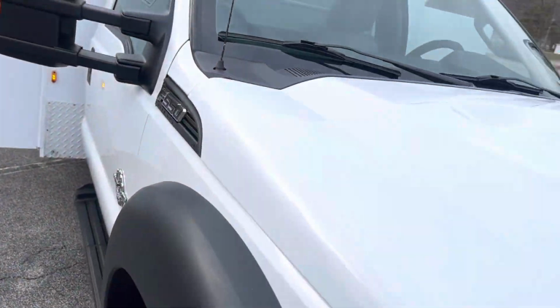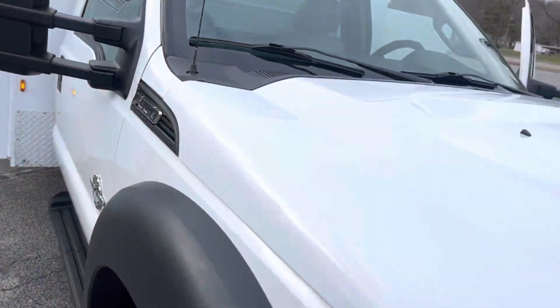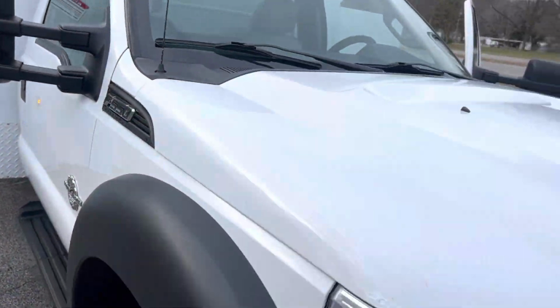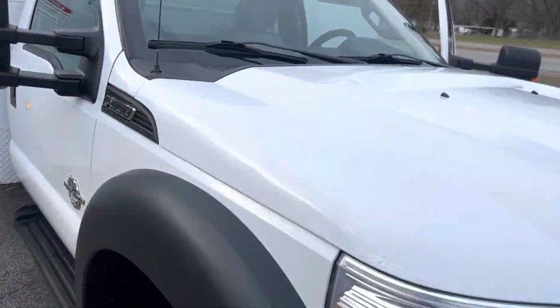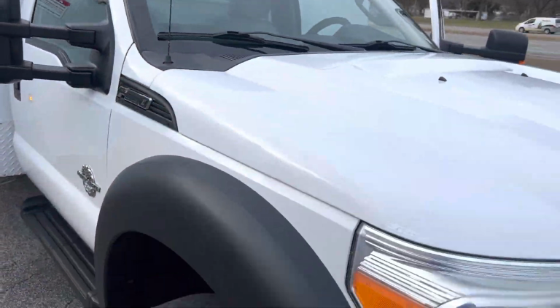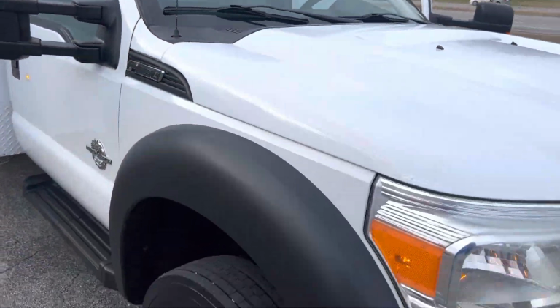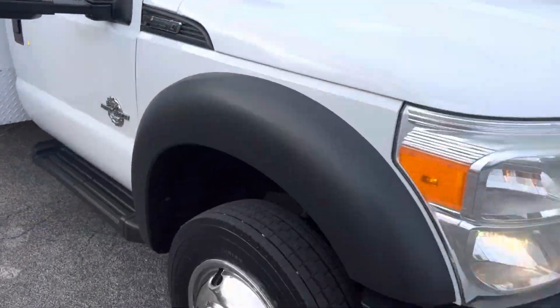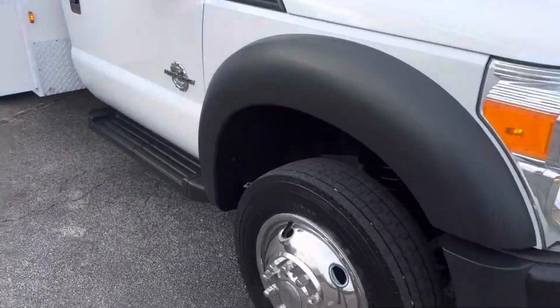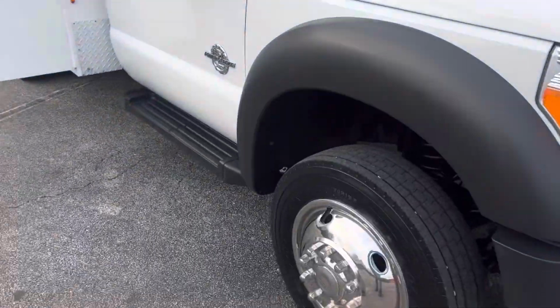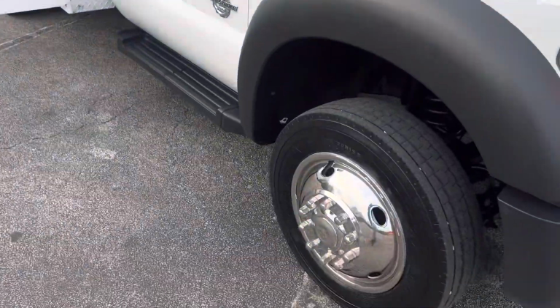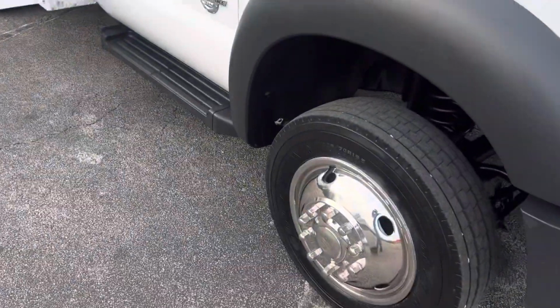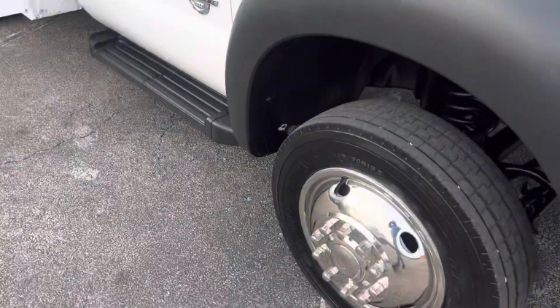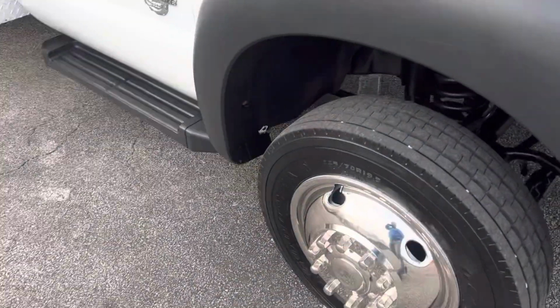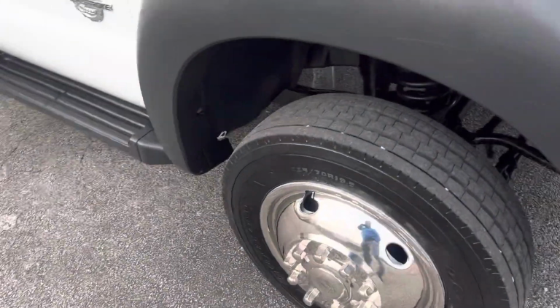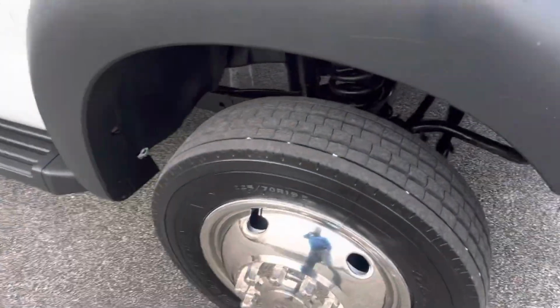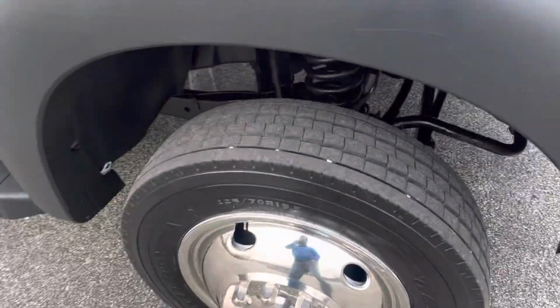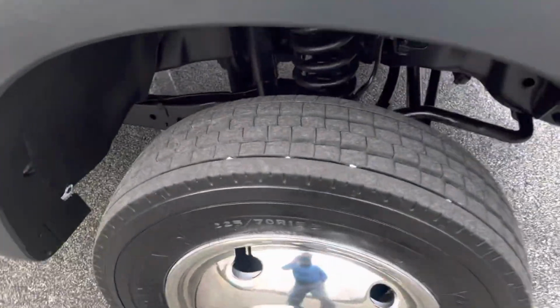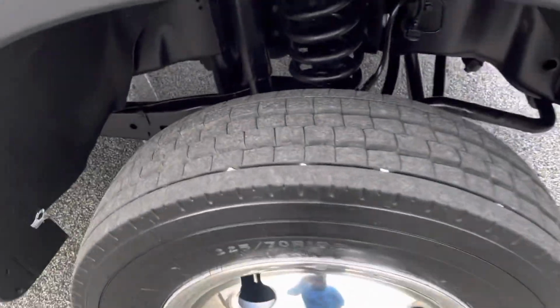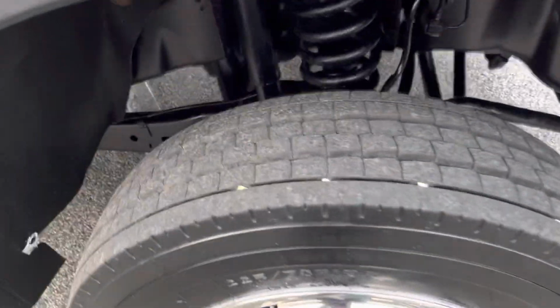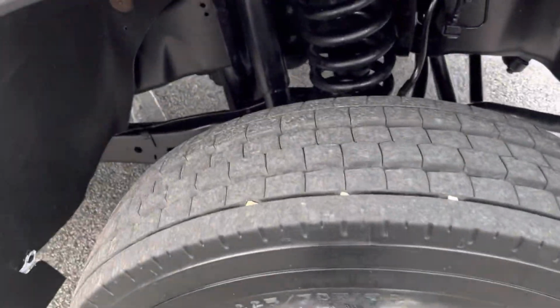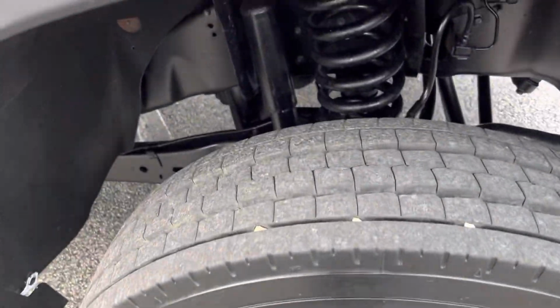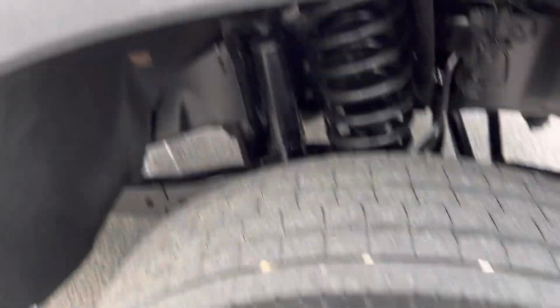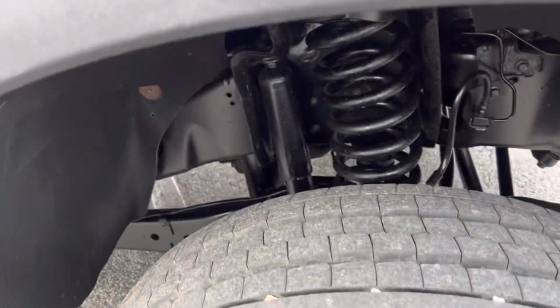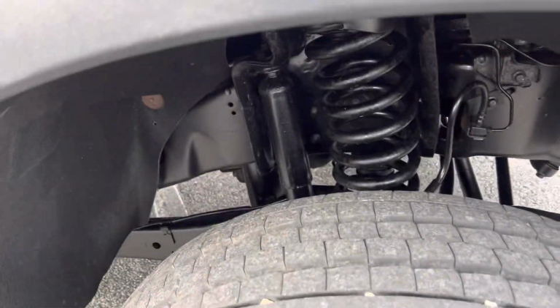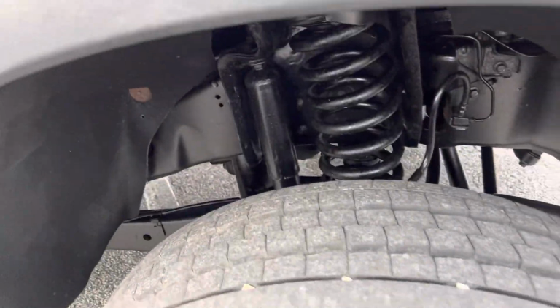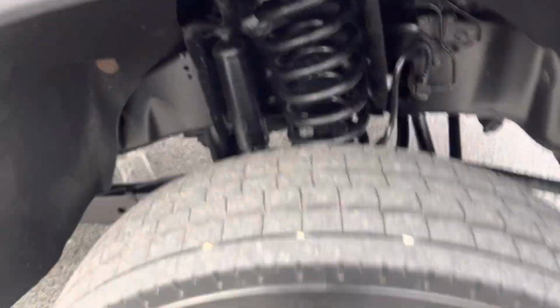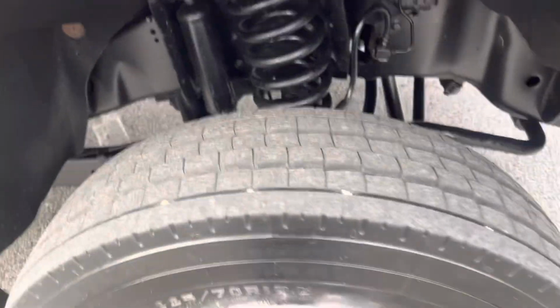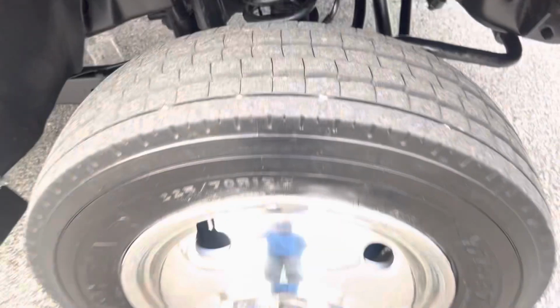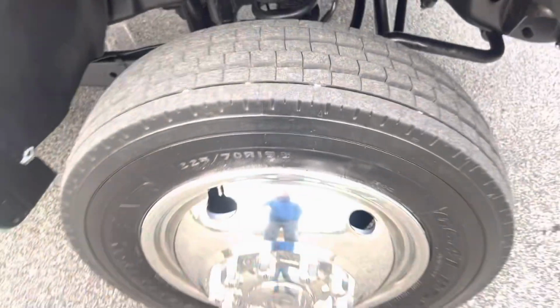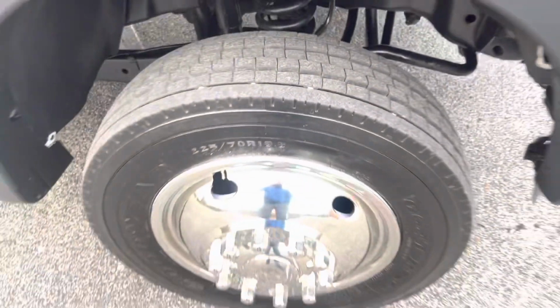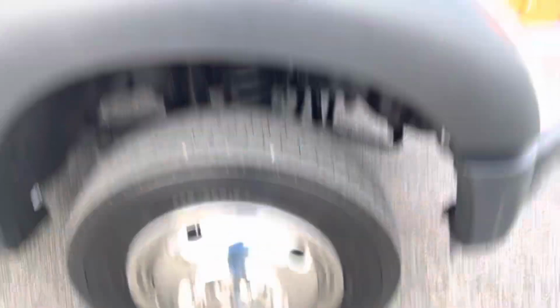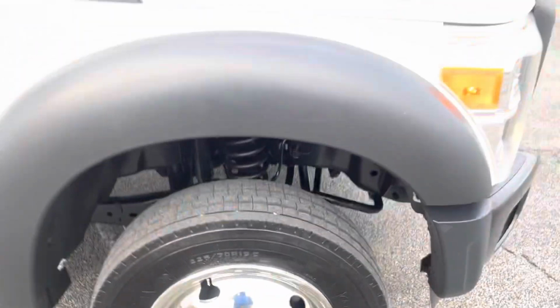260,000 miles on this truck. It's a one owner — it belonged to Hurt Reynolds in Ohio.